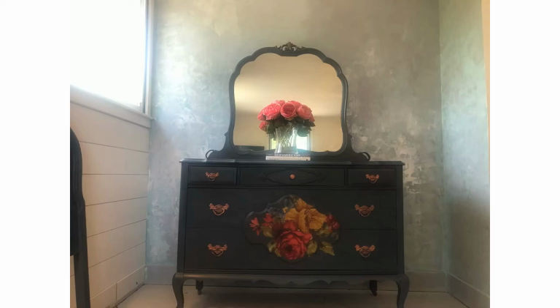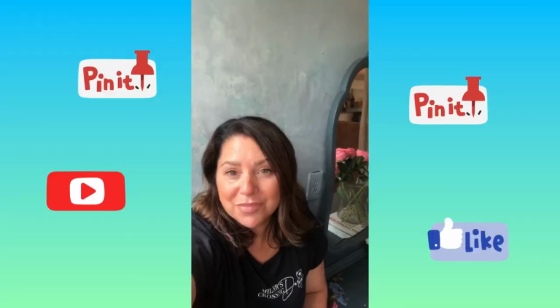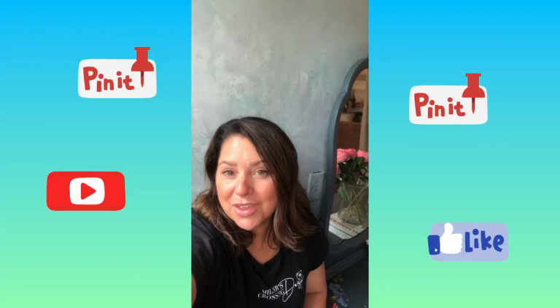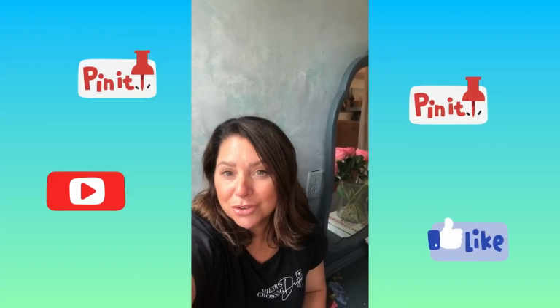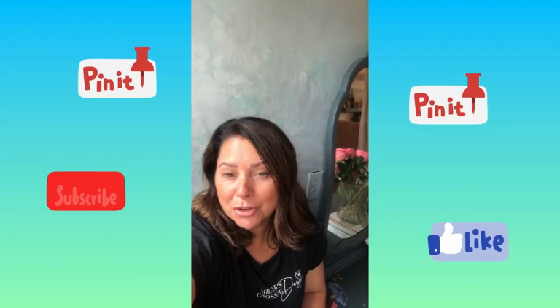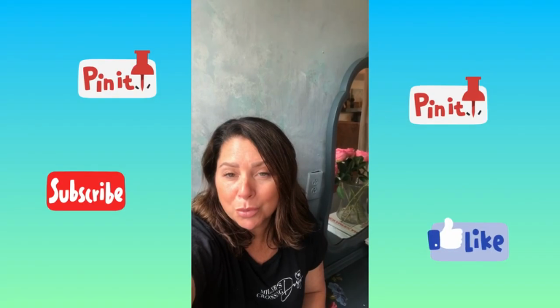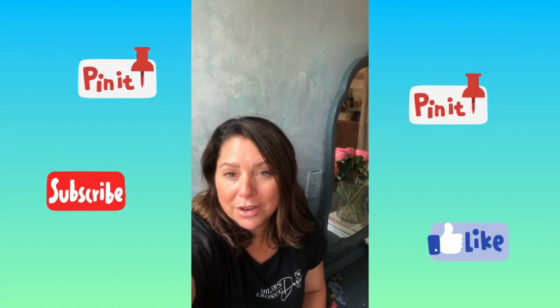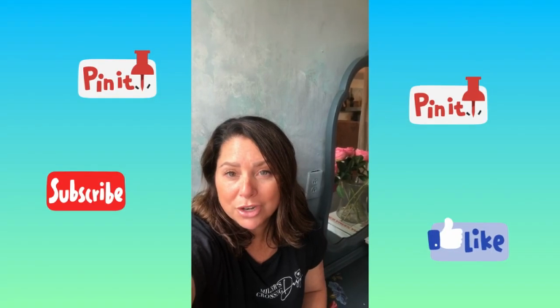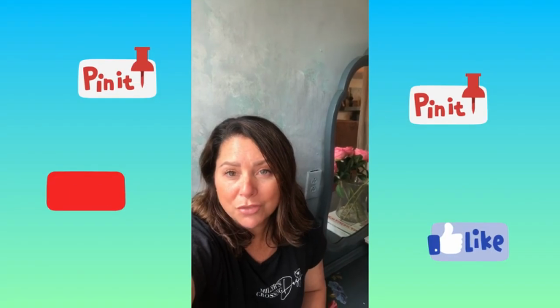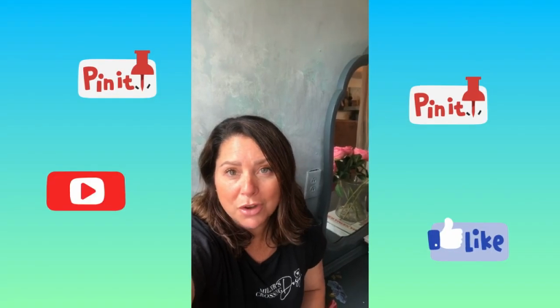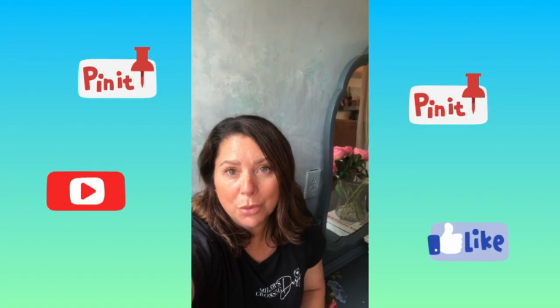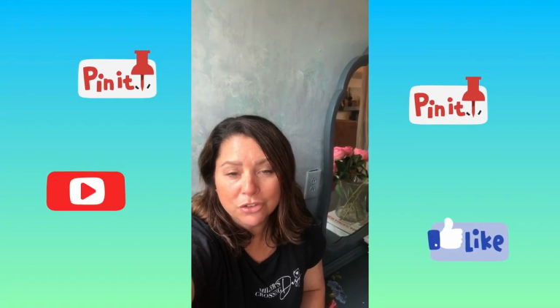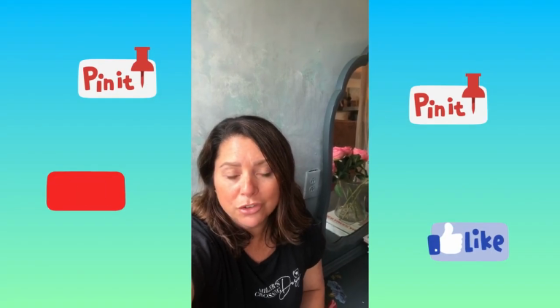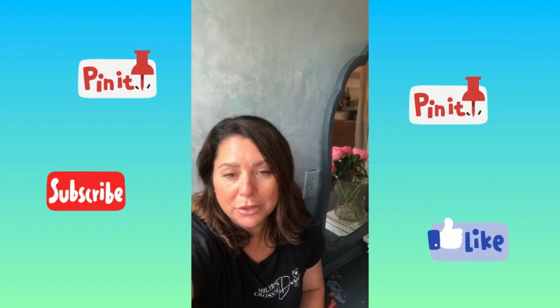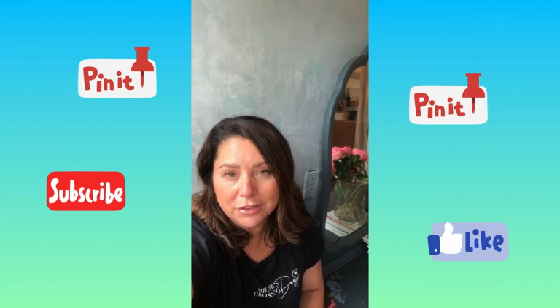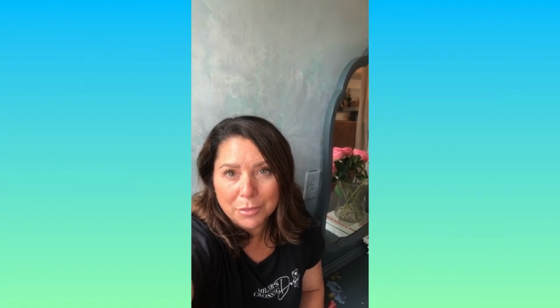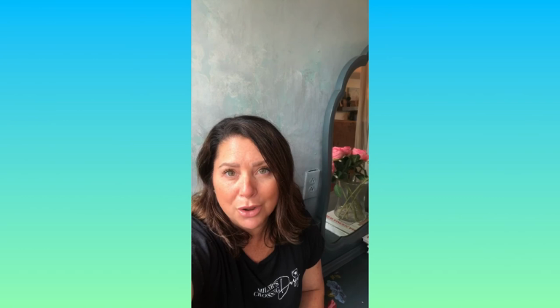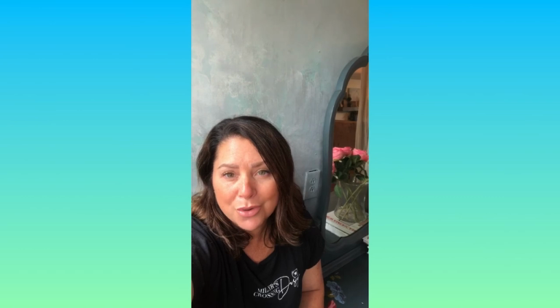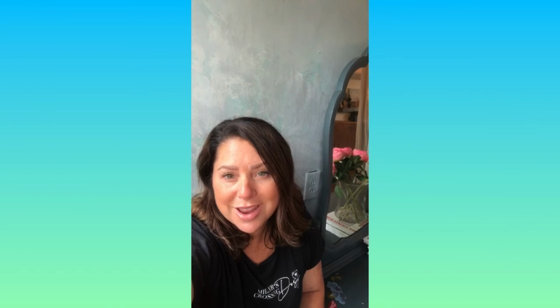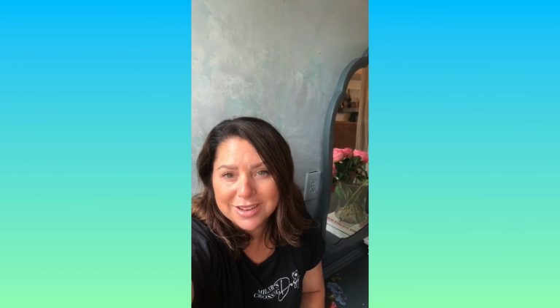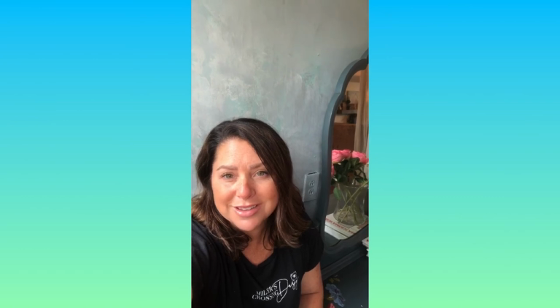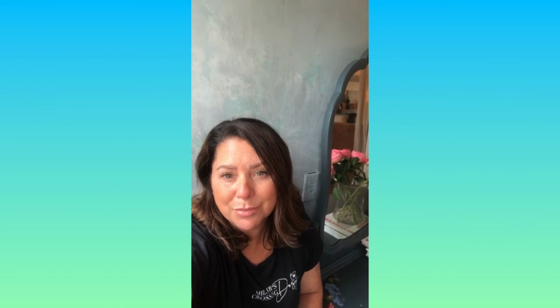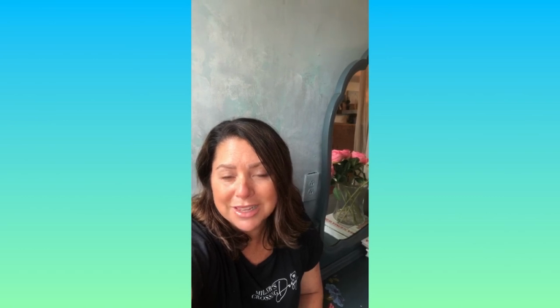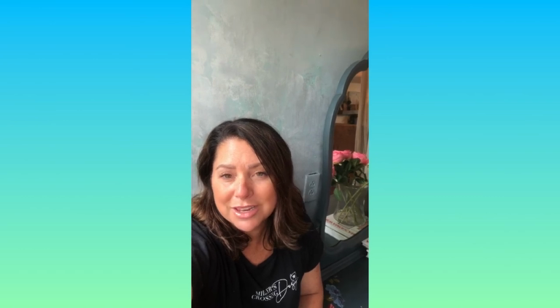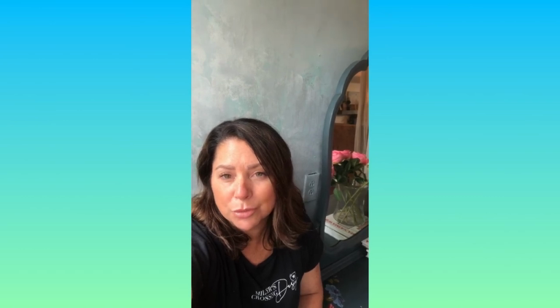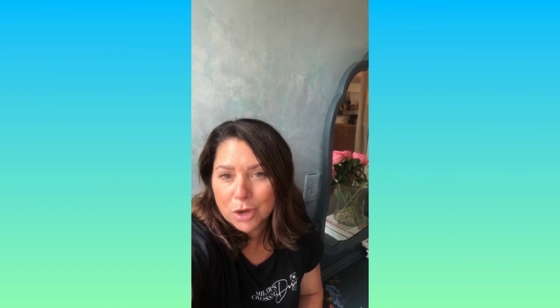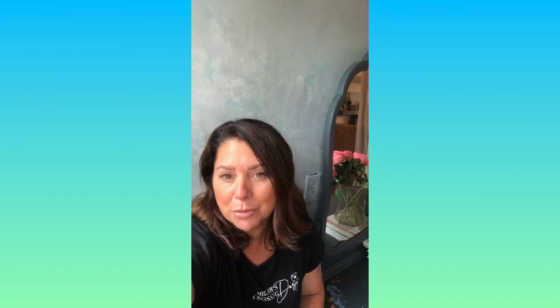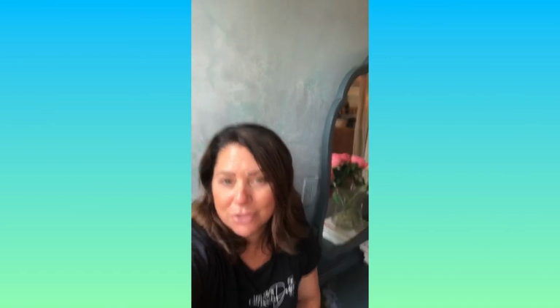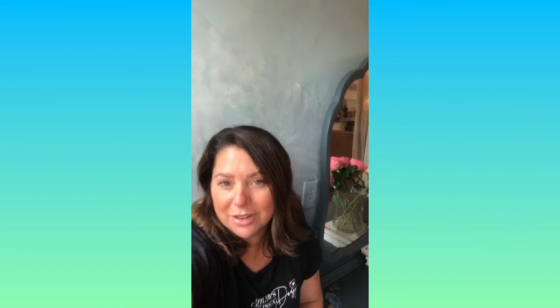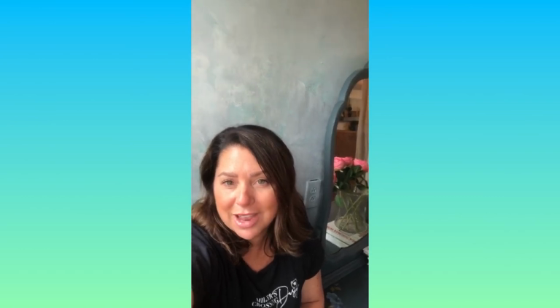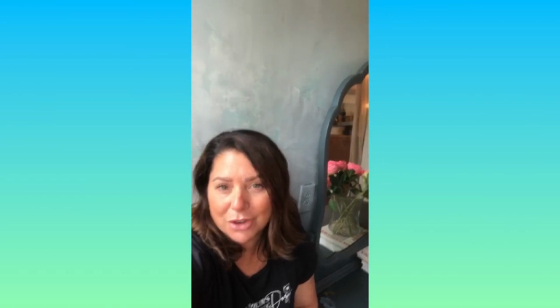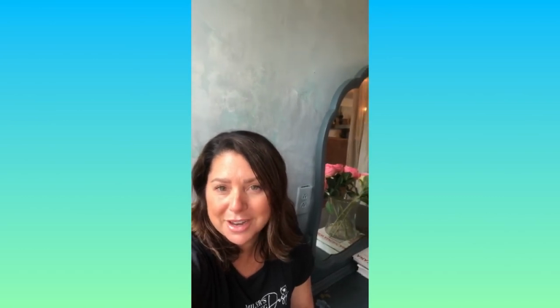Thank you so much for watching. If you have any questions please let me know, and please subscribe to my channel. Have a great day!